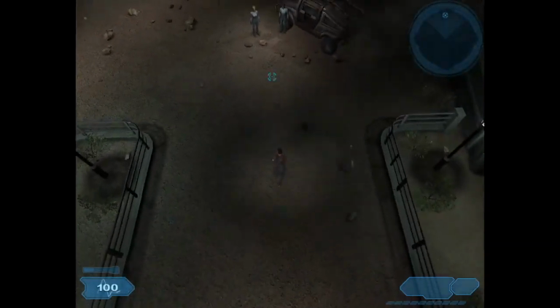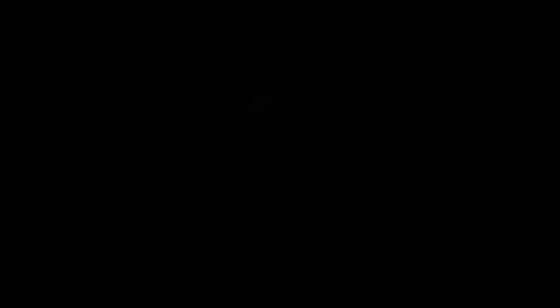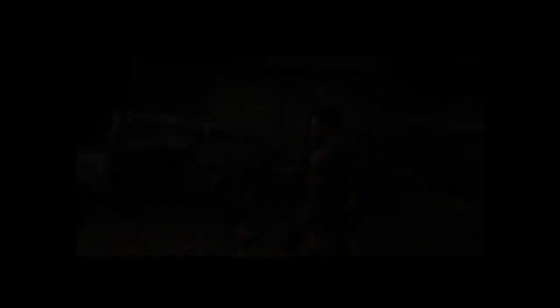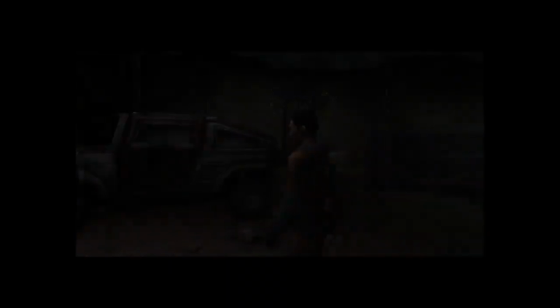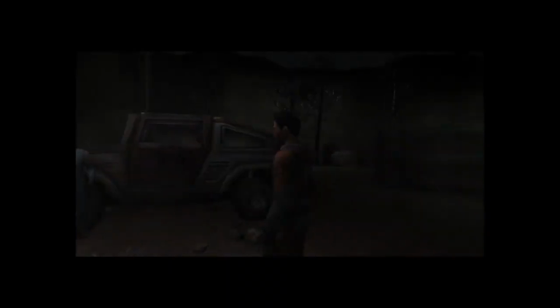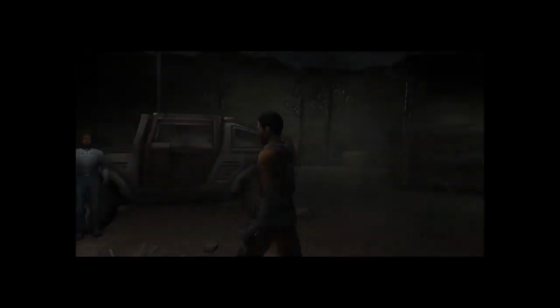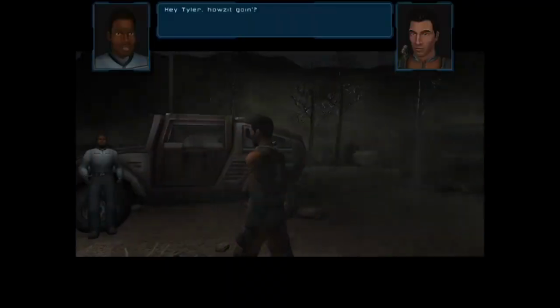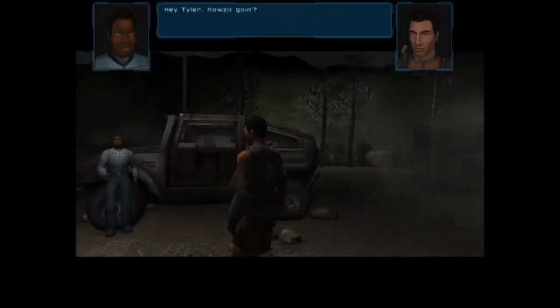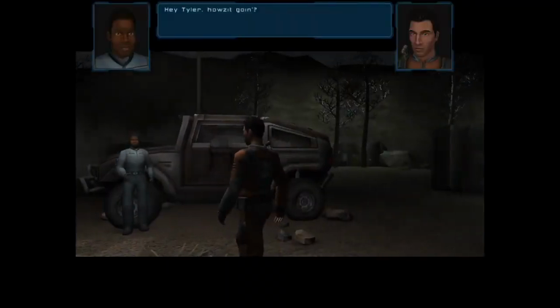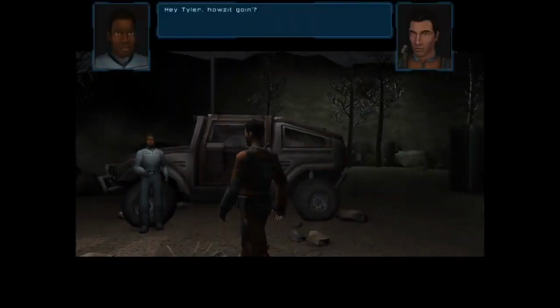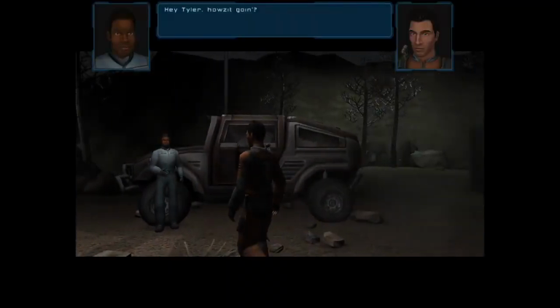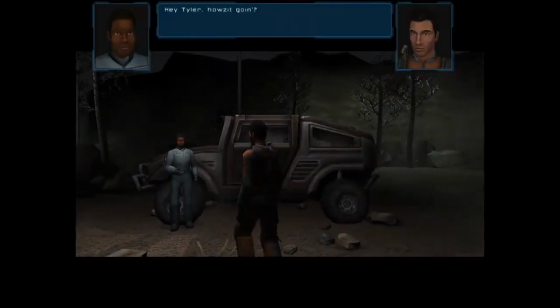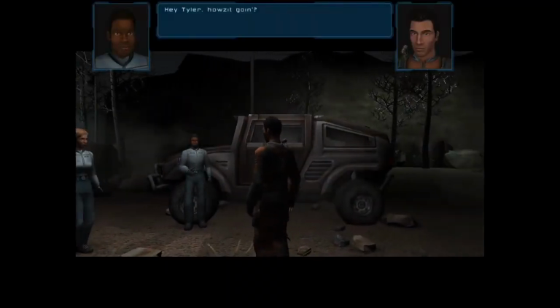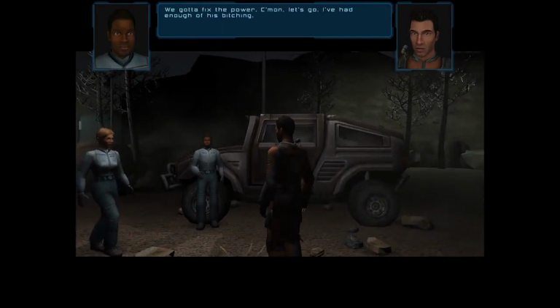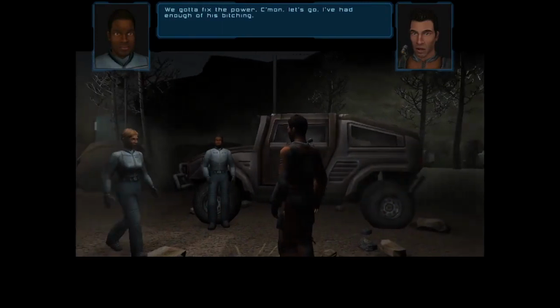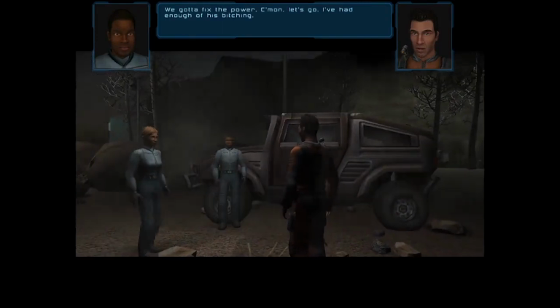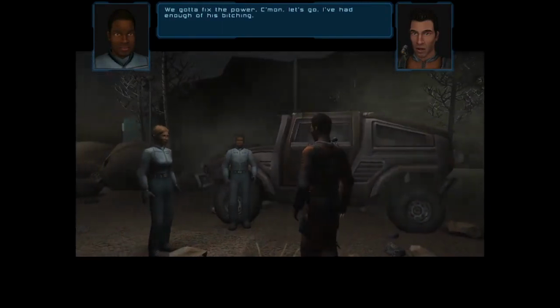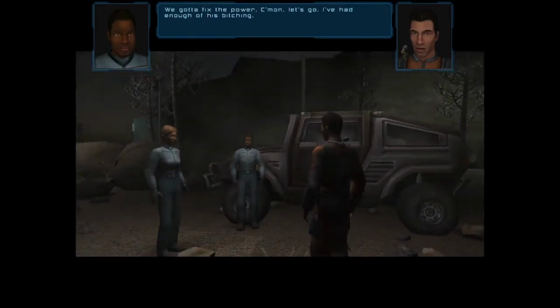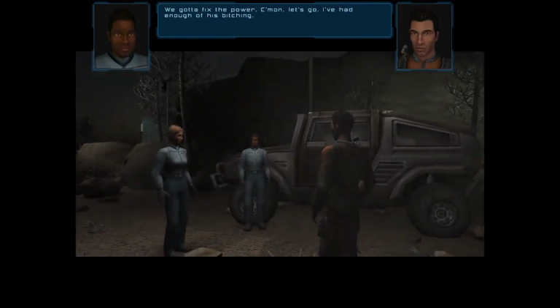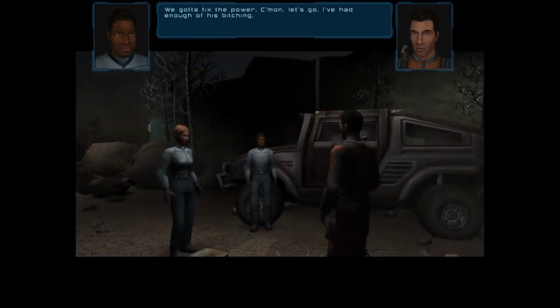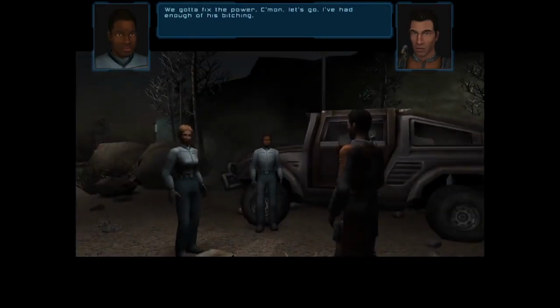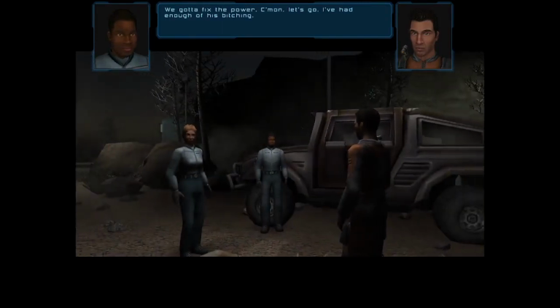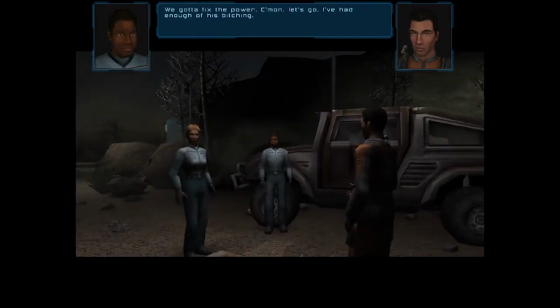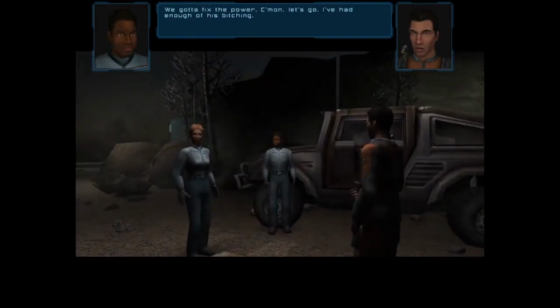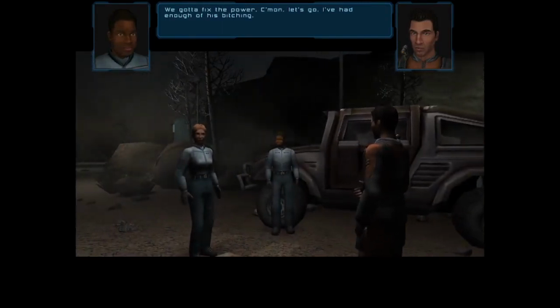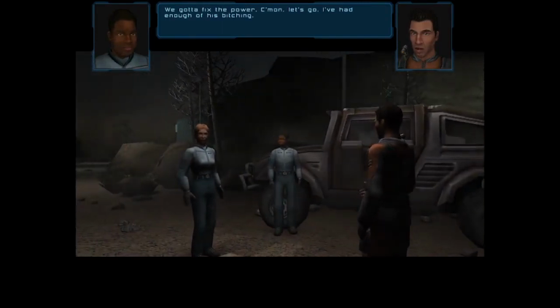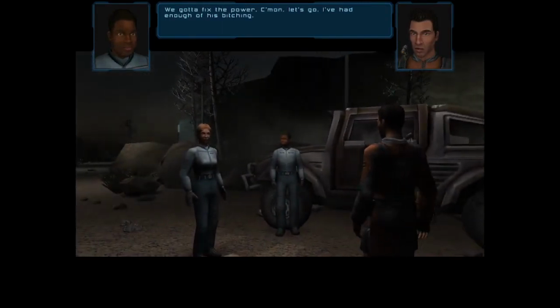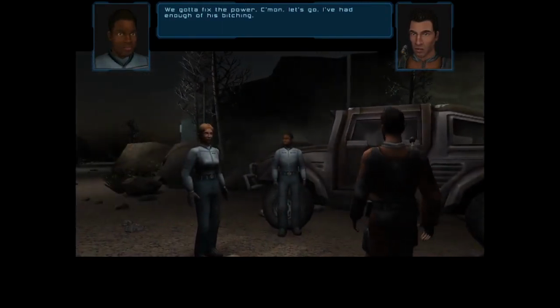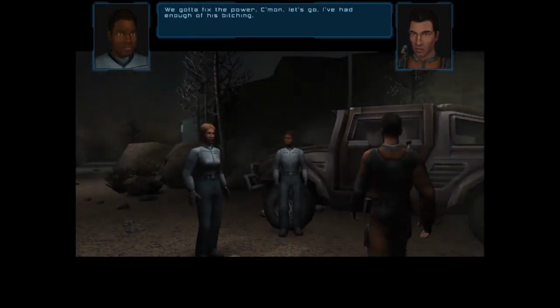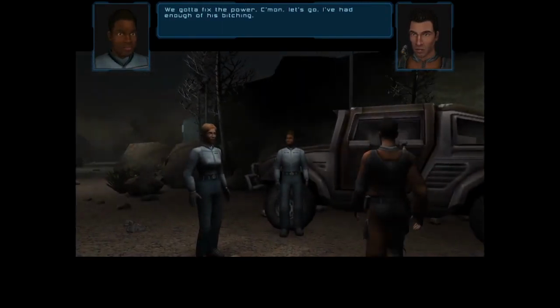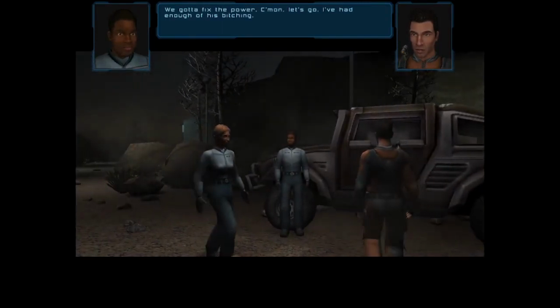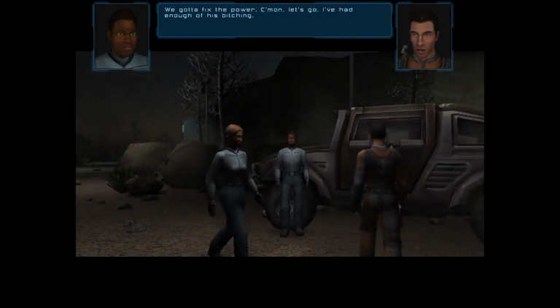What else am I going to use those buttons for? NPC: "Hey Tyler, how's it going? We gotta fix the power. Come on, let's go. I've had enough of this bitching."